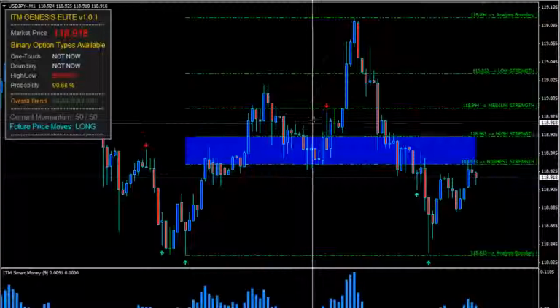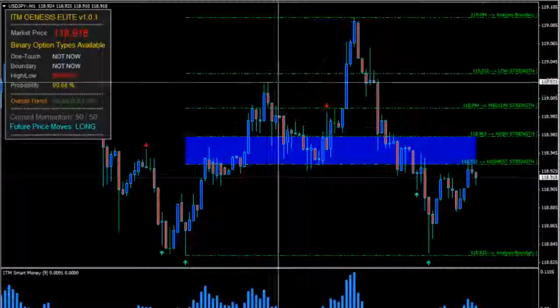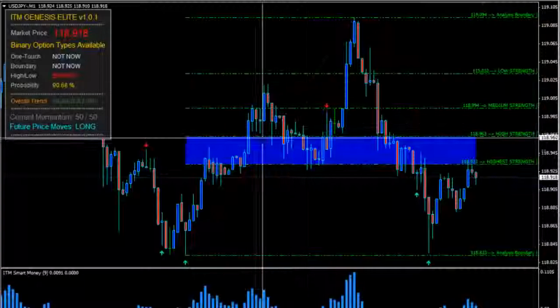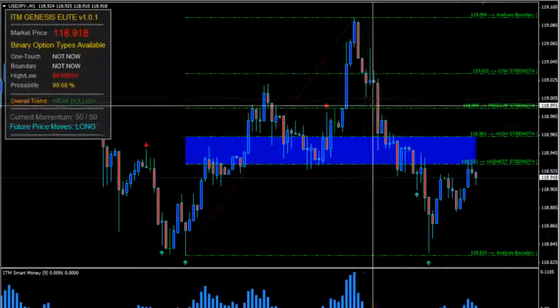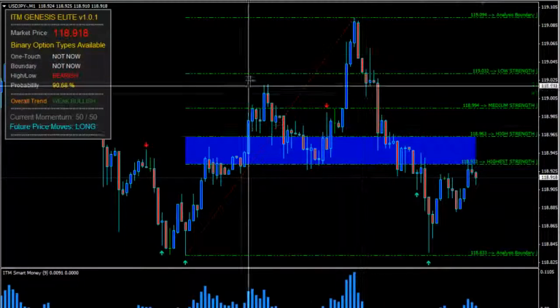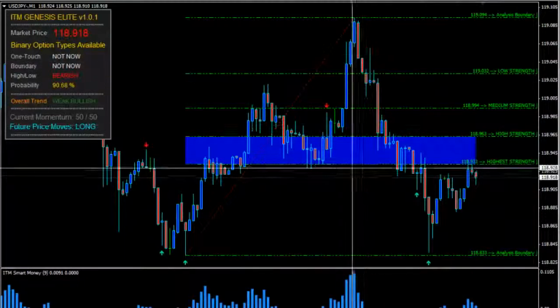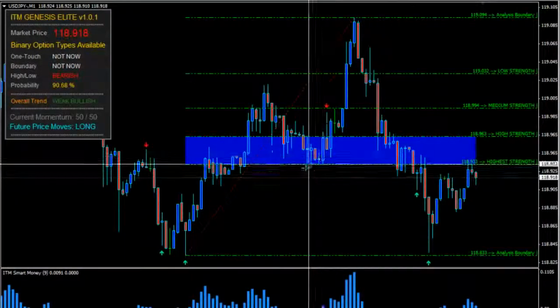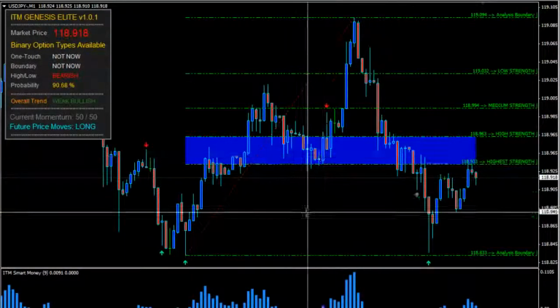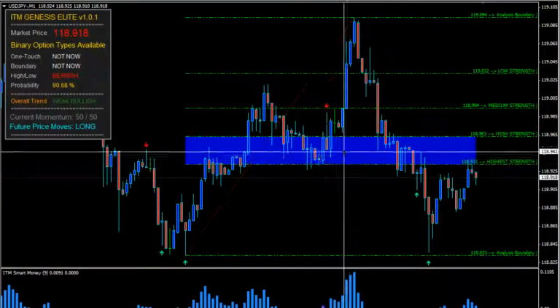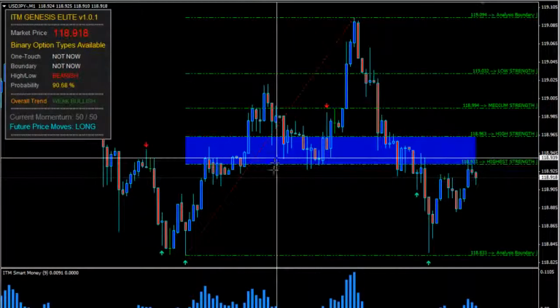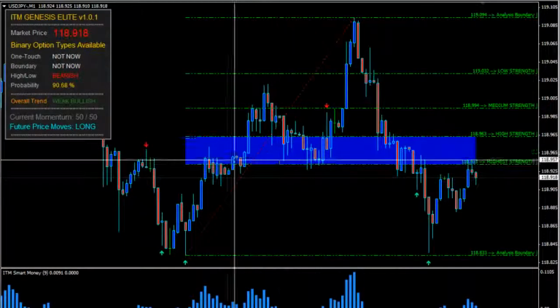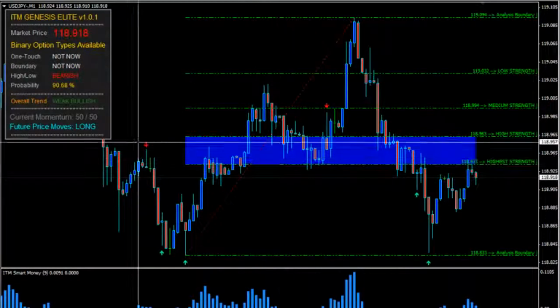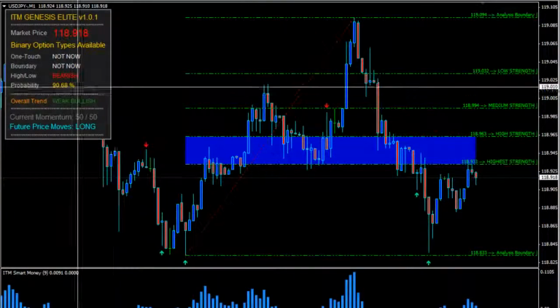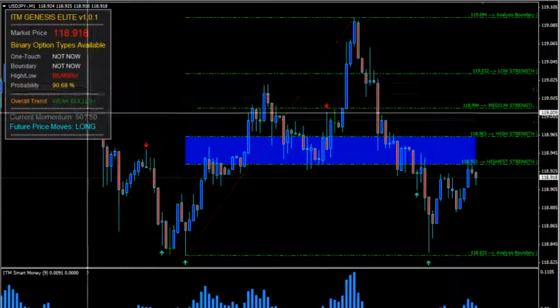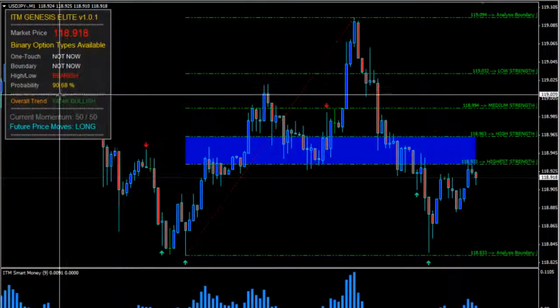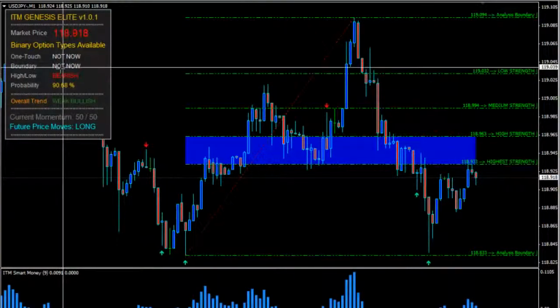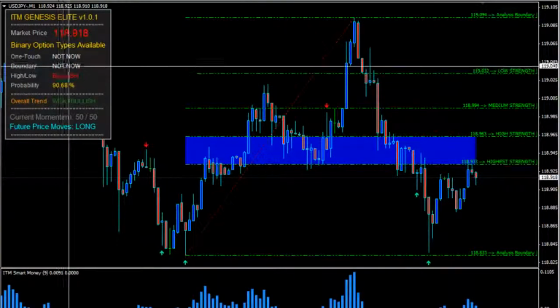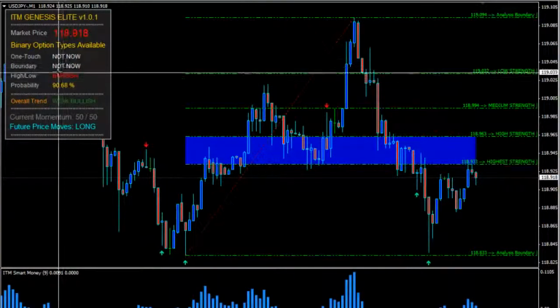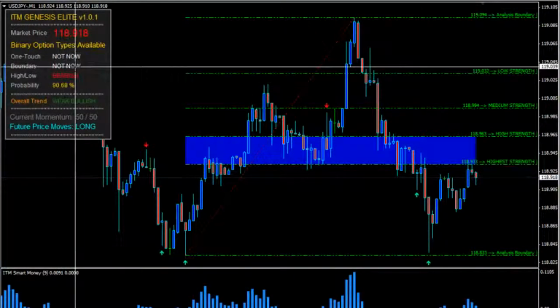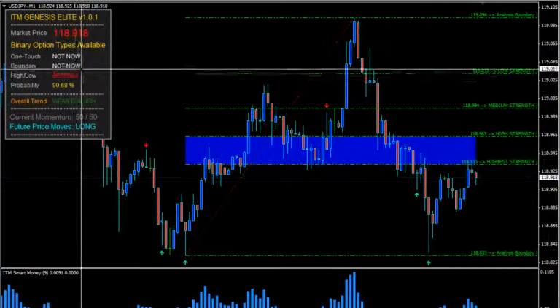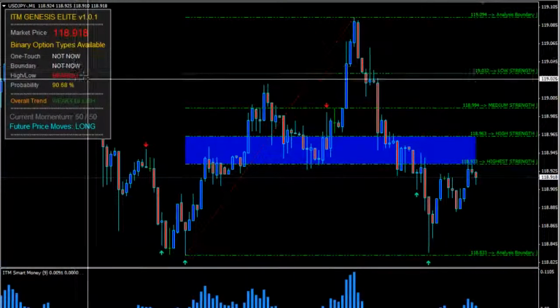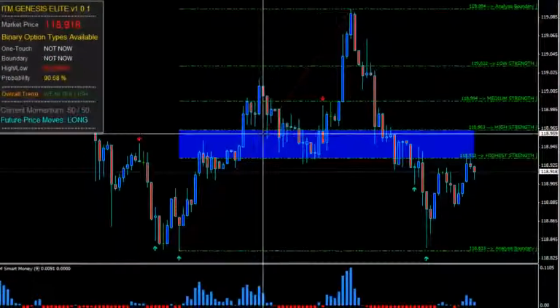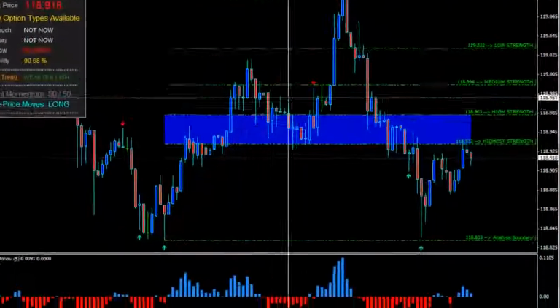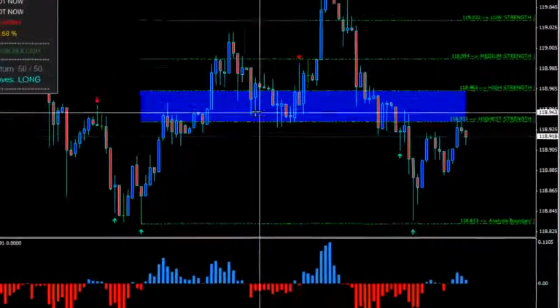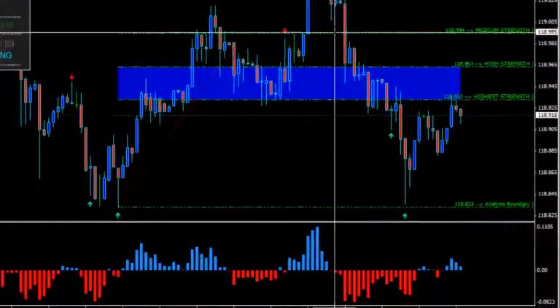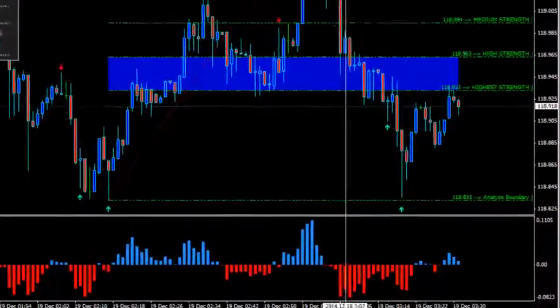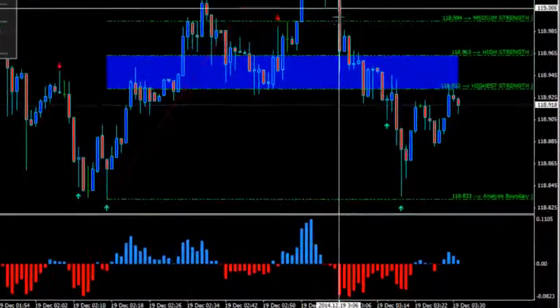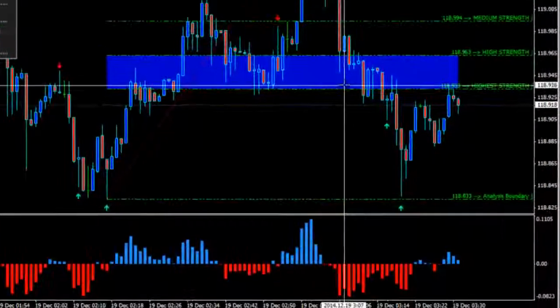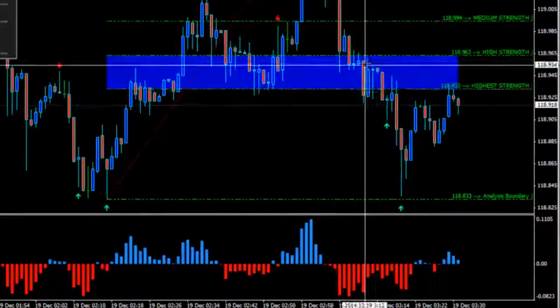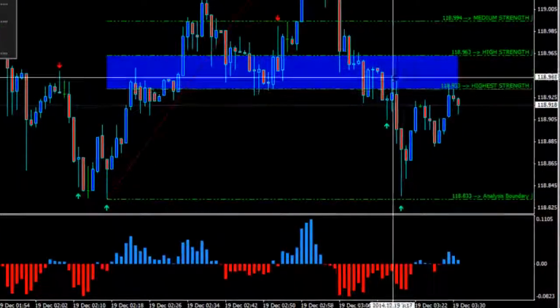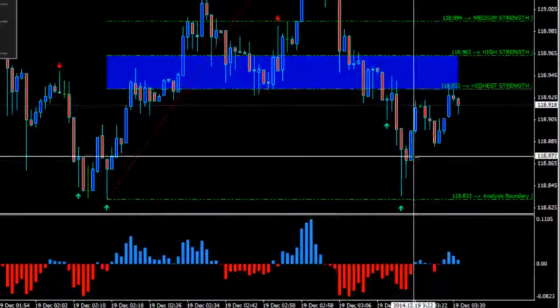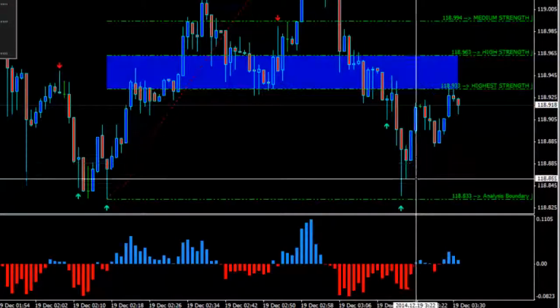All right, a very good early morning to you here on the U.S. dollar, Japanese yen. We're in the Asian session.